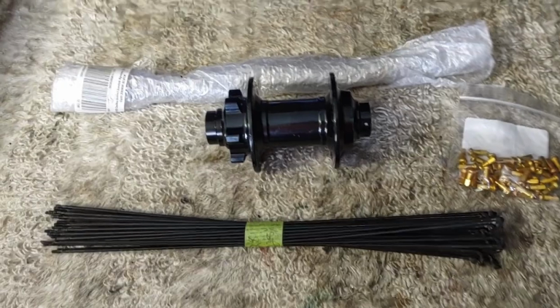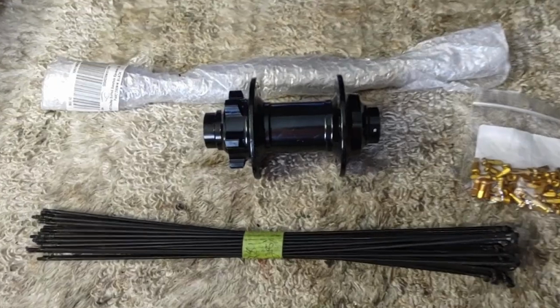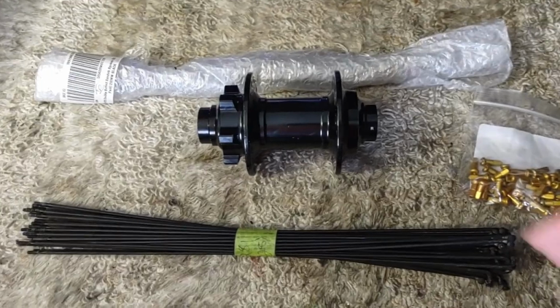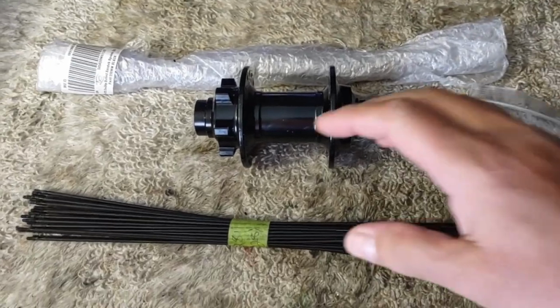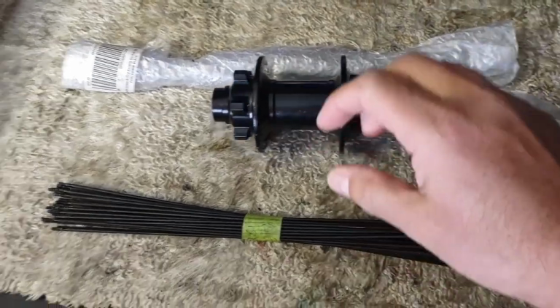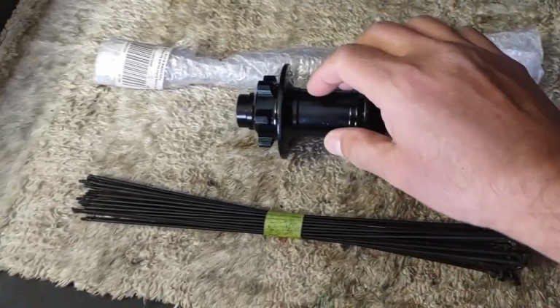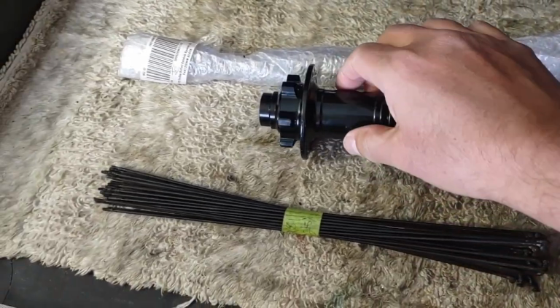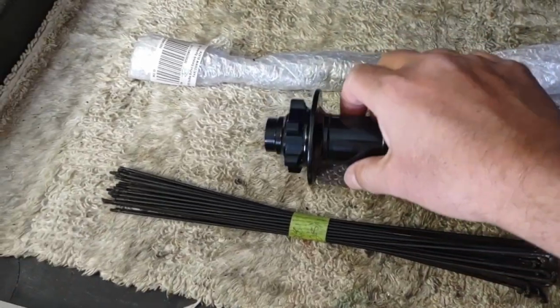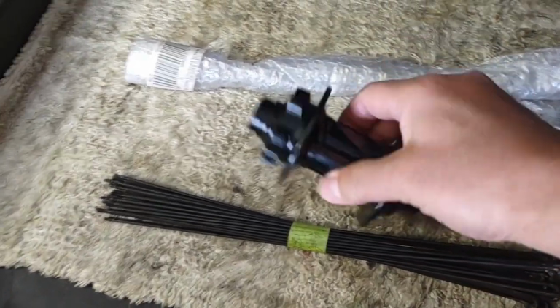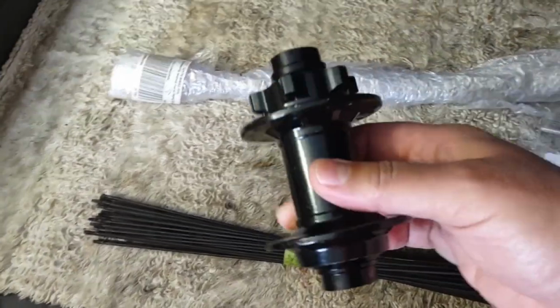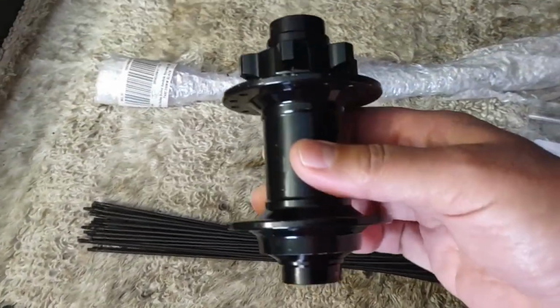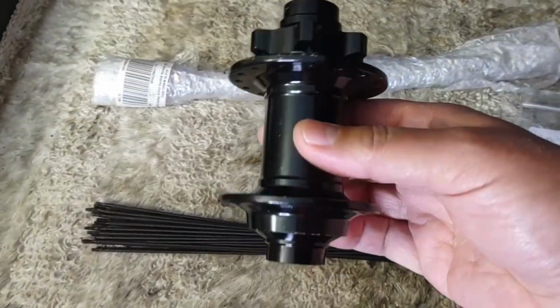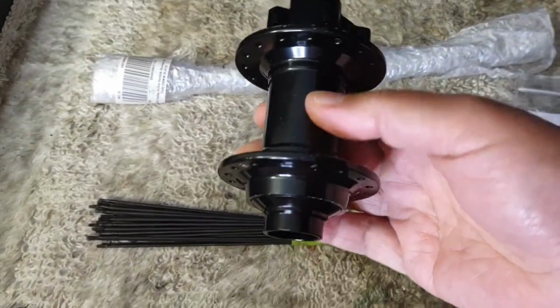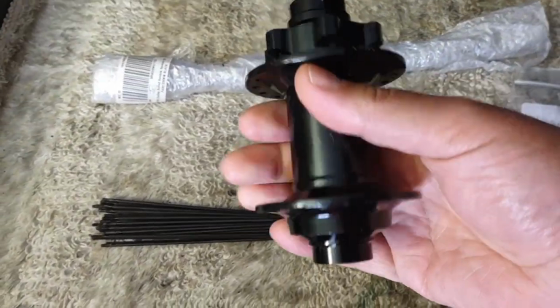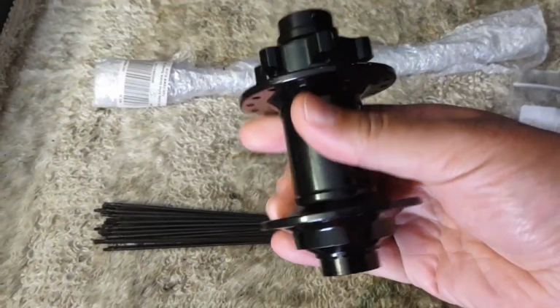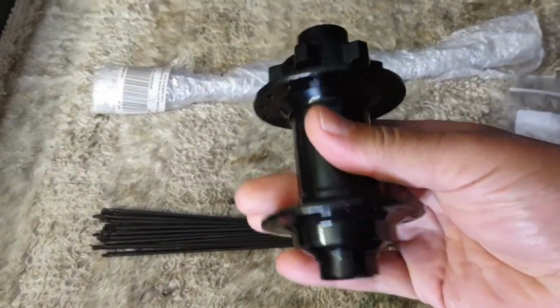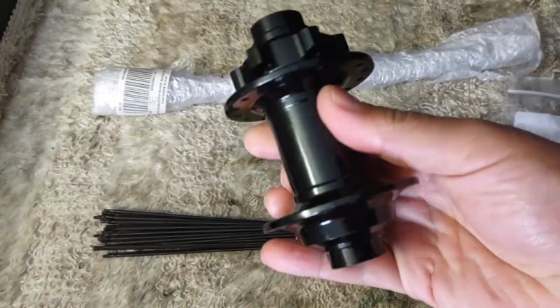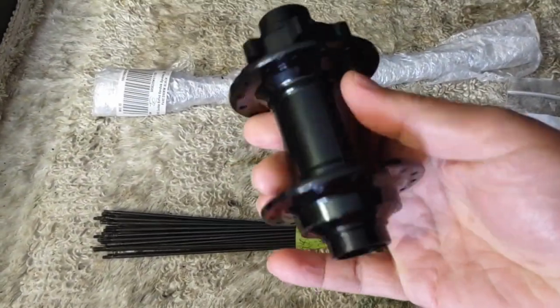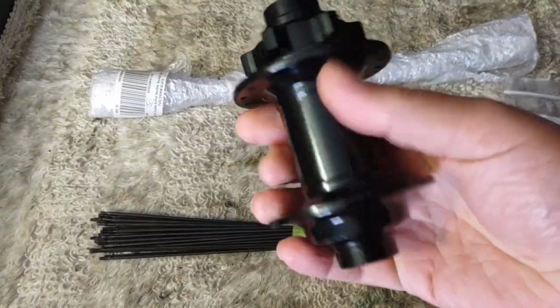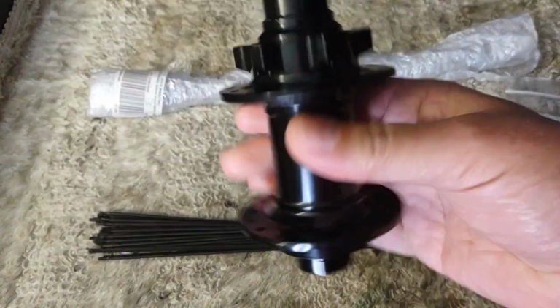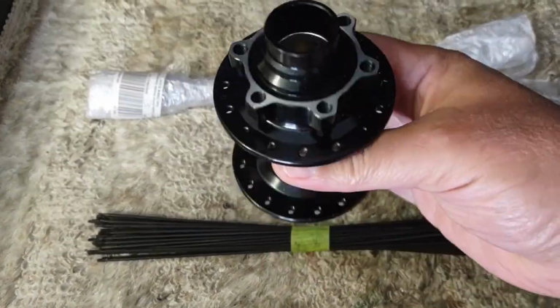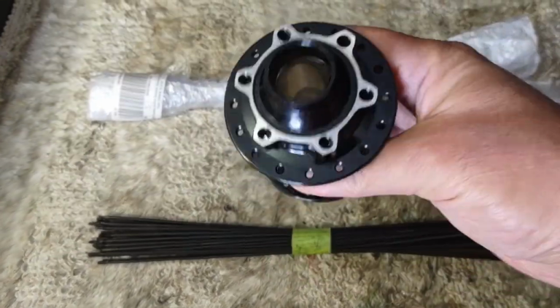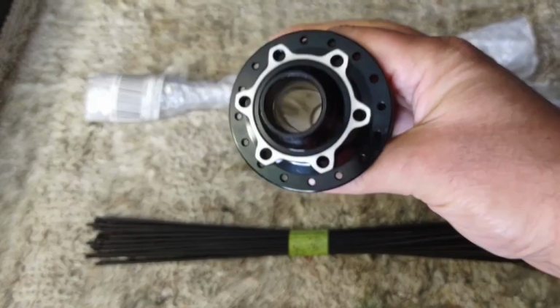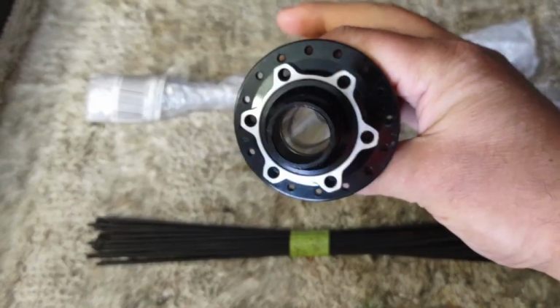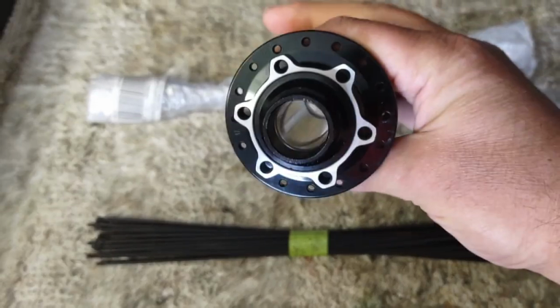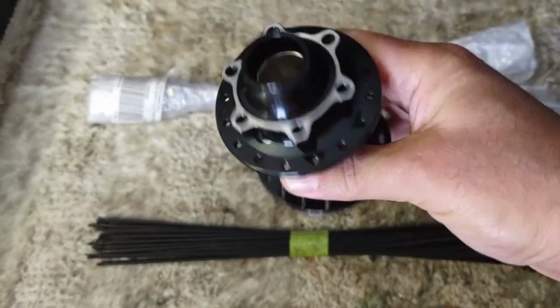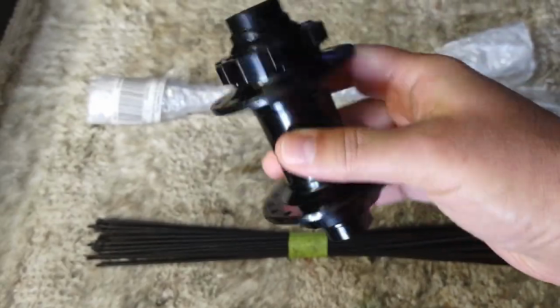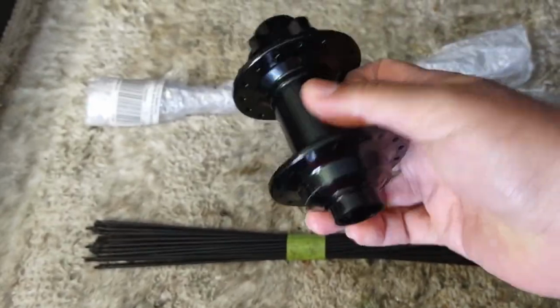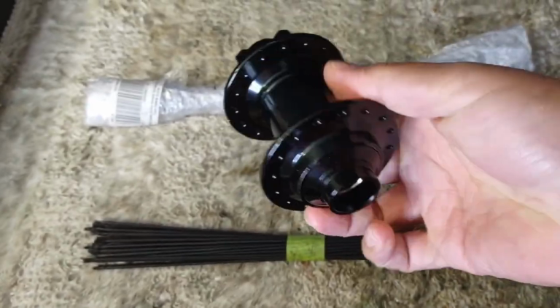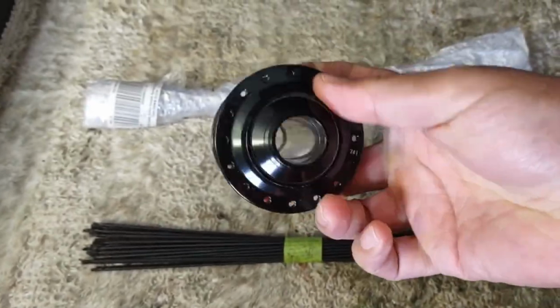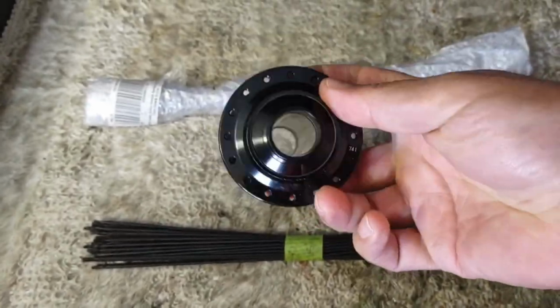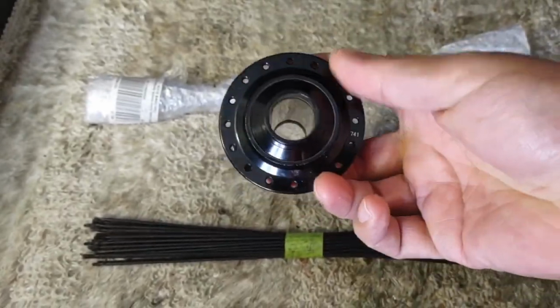Today I'm going to be building a new wheel. No problem, right? Right. Keep watching, you'll see.